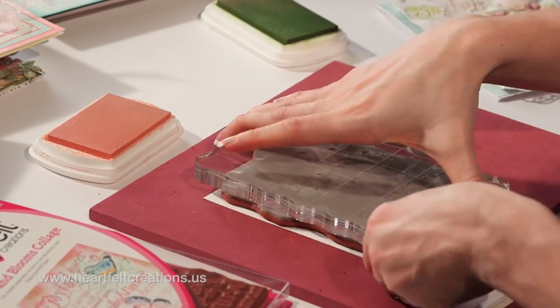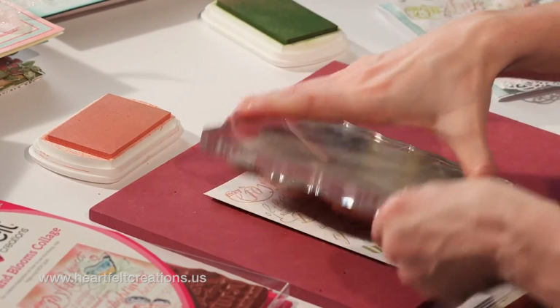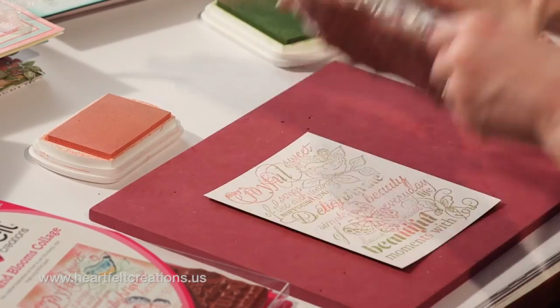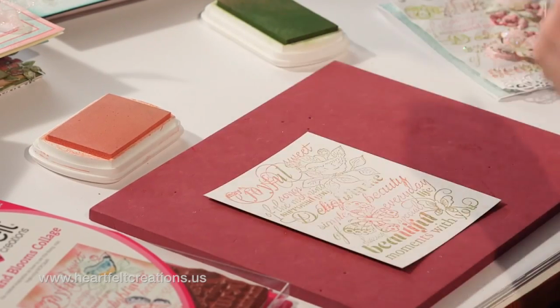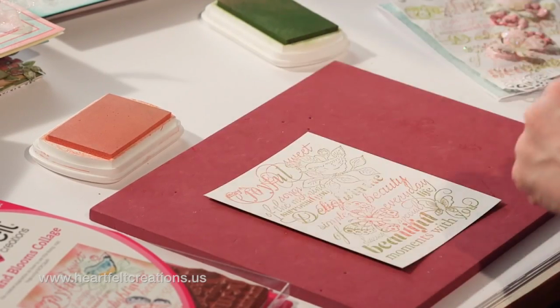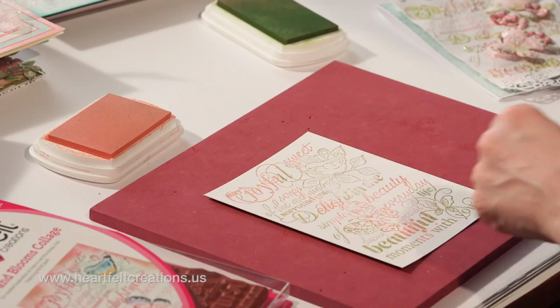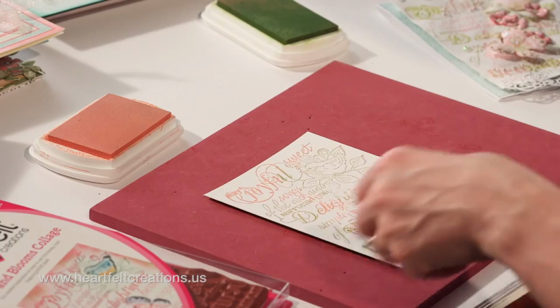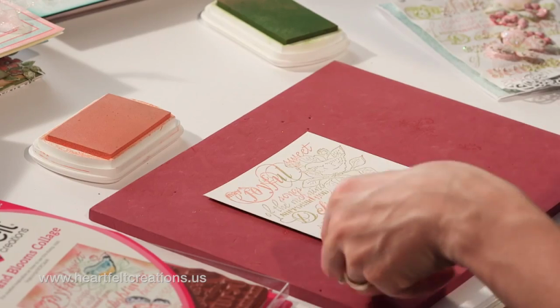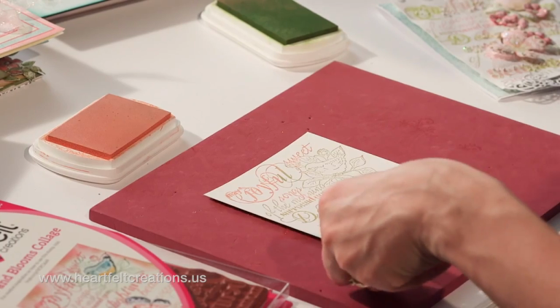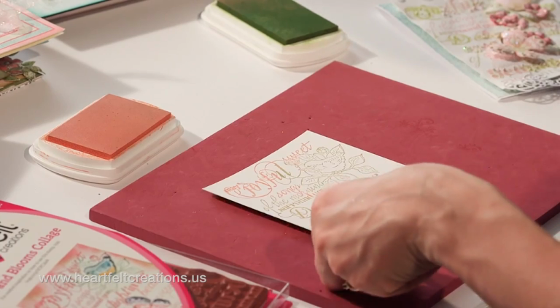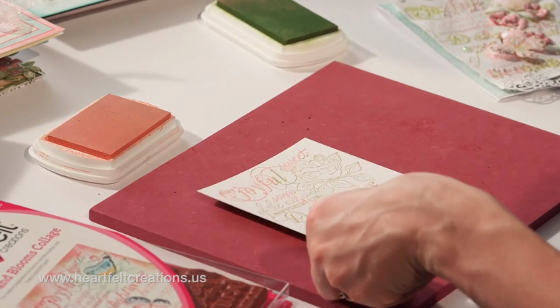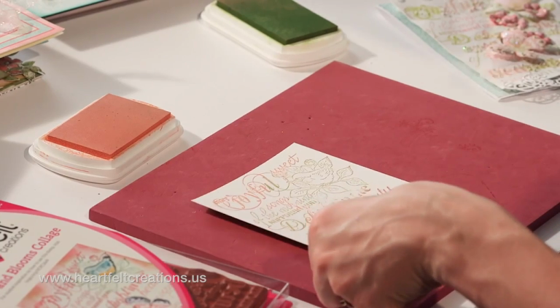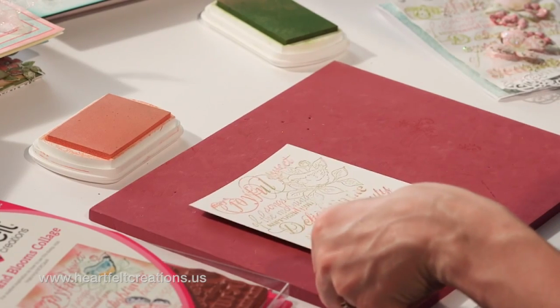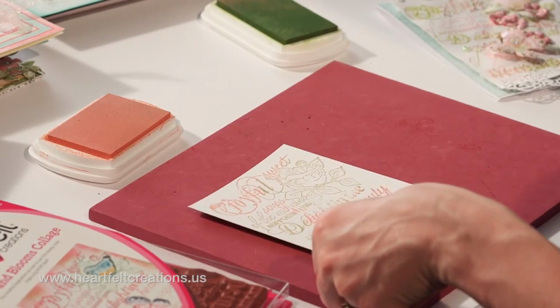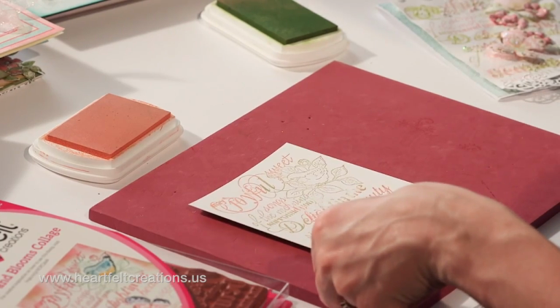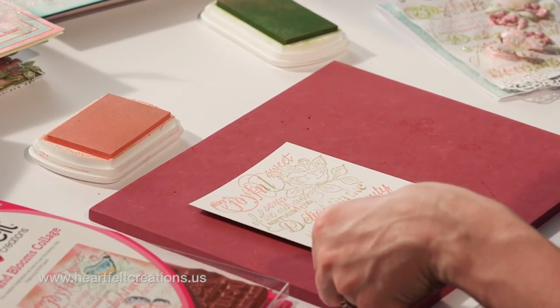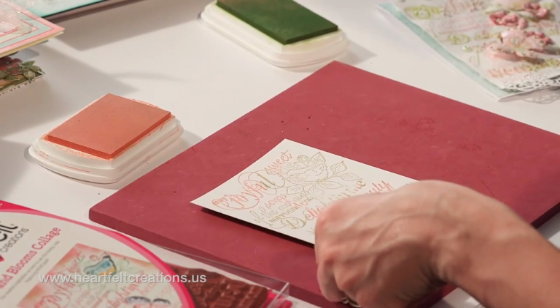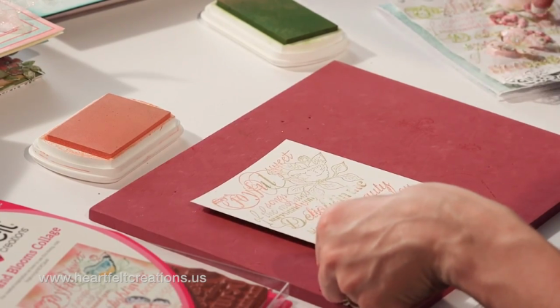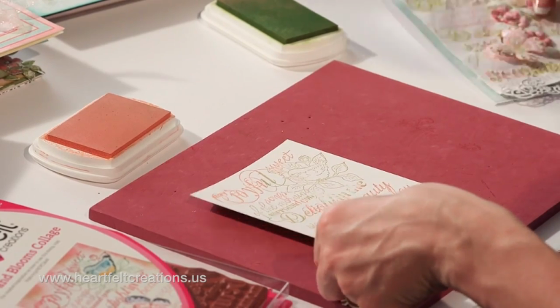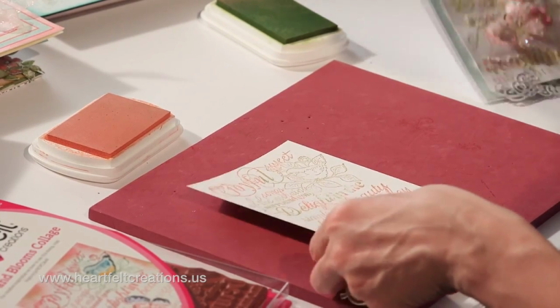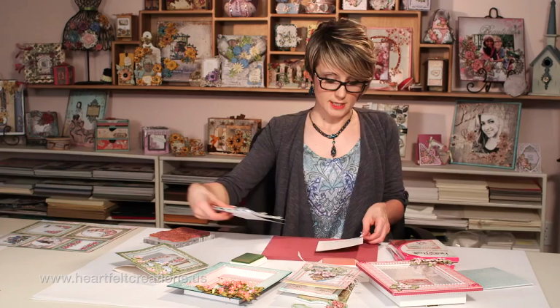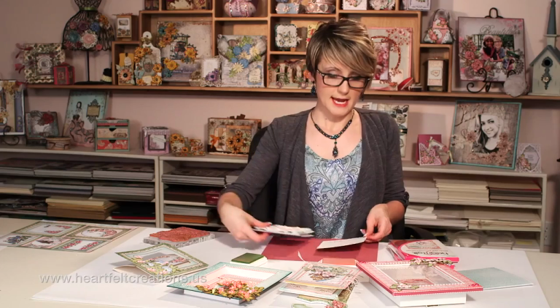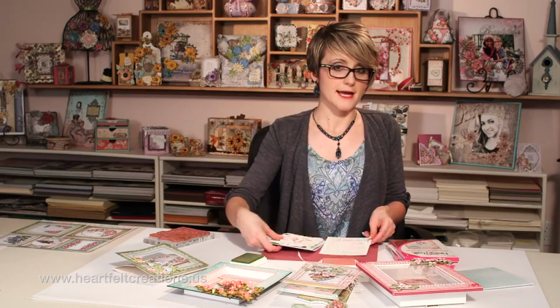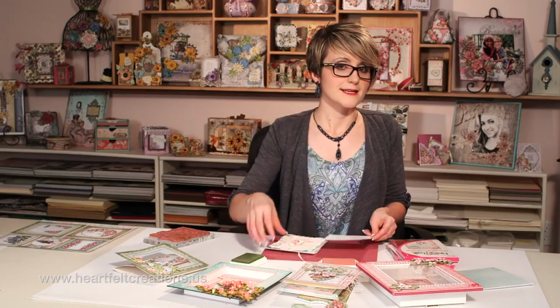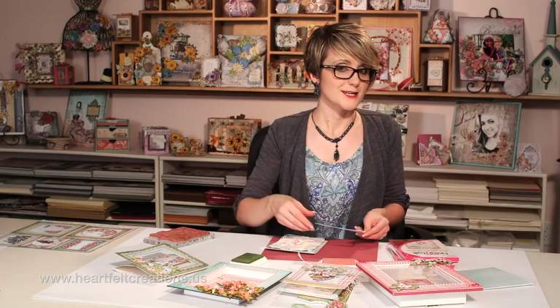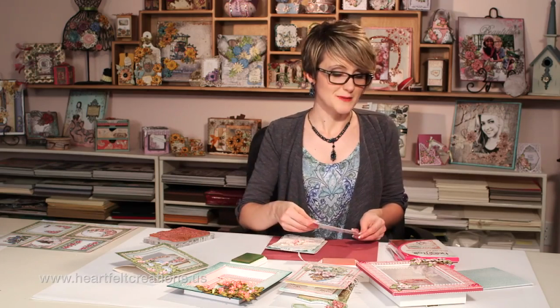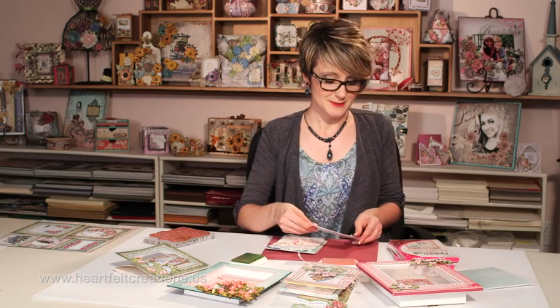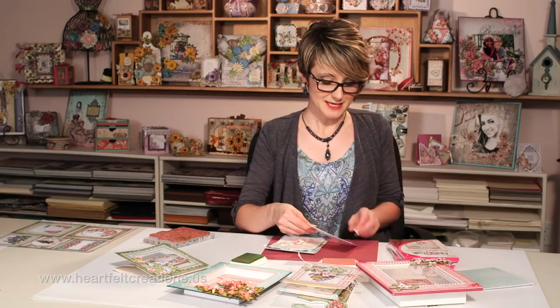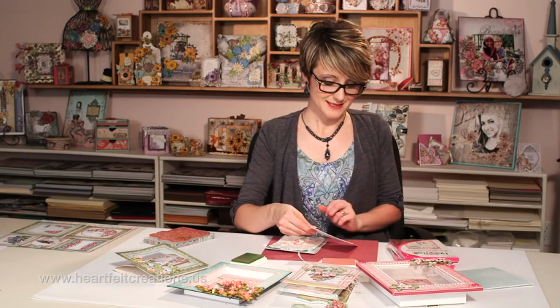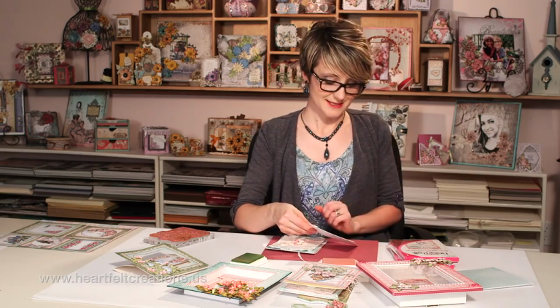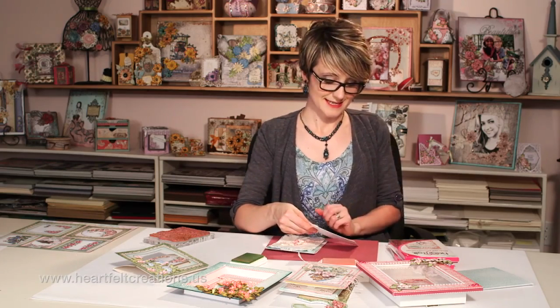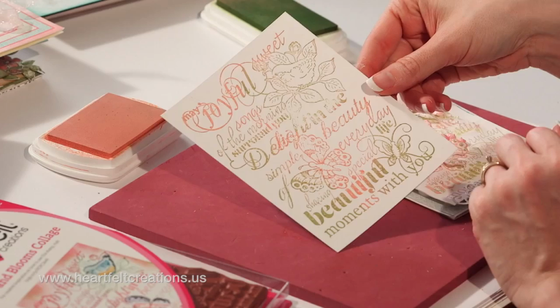So we'll lift this up, and once you've stamped that, we're ready to add the mixed-media technique.